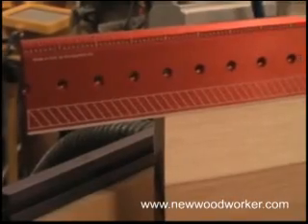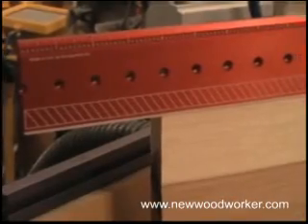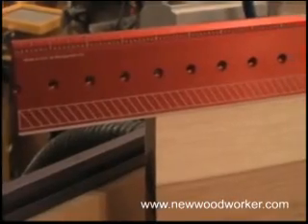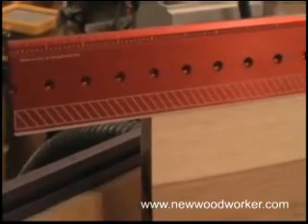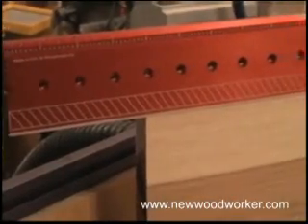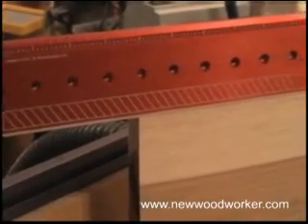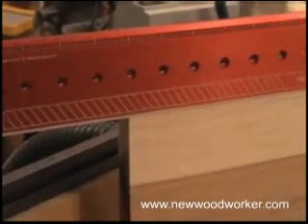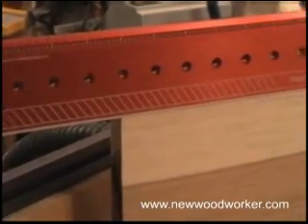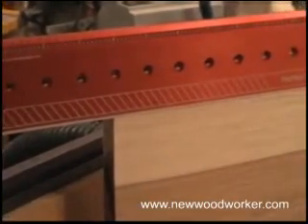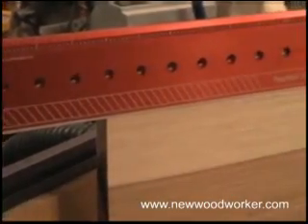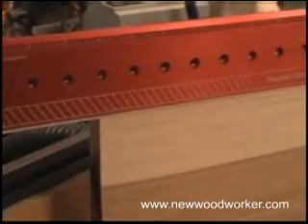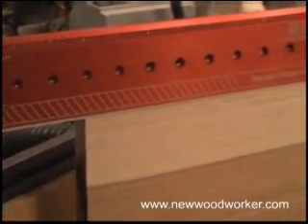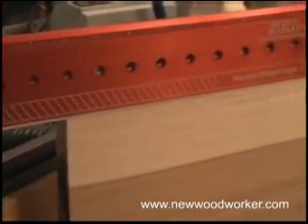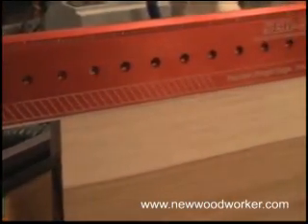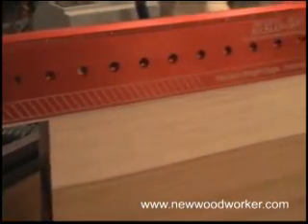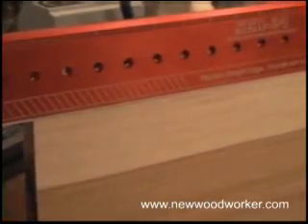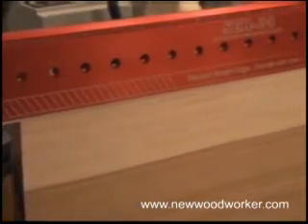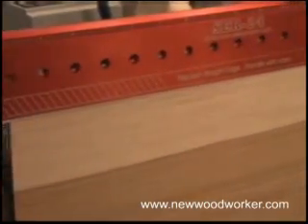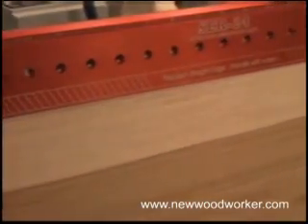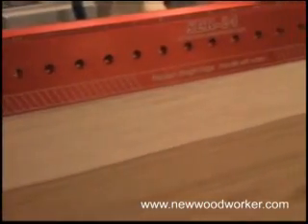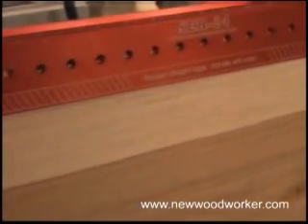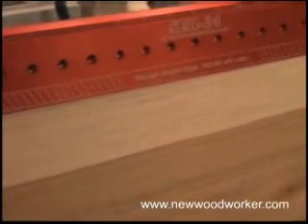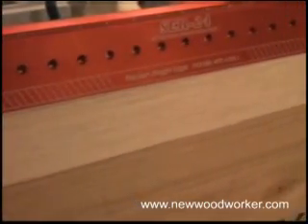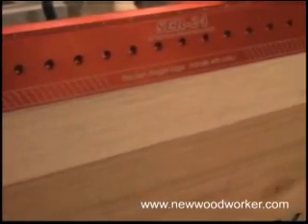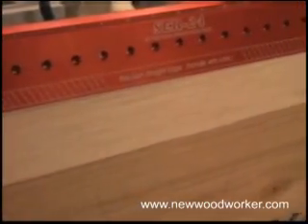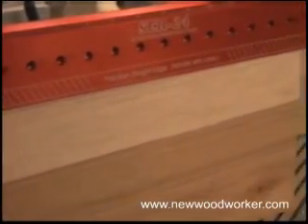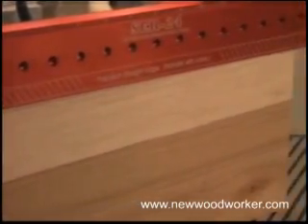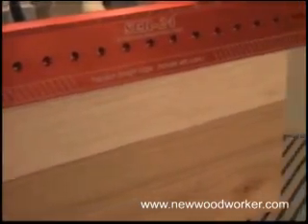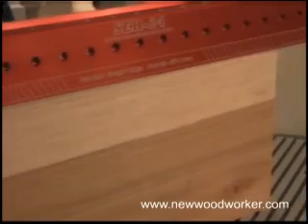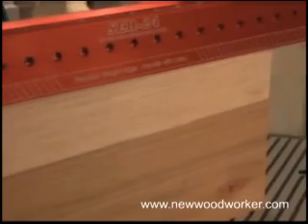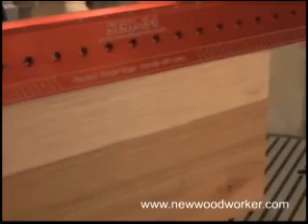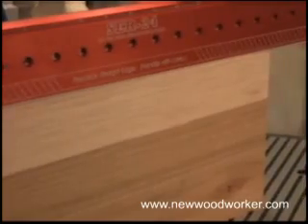With one pass, we straighten that edge out nicely with no gaps under the straight edge.